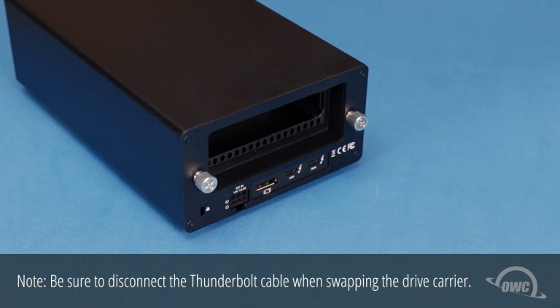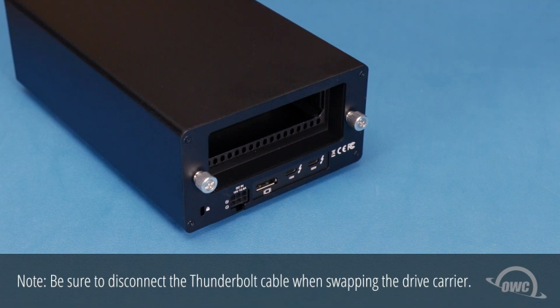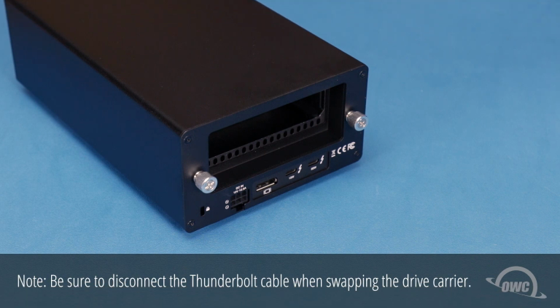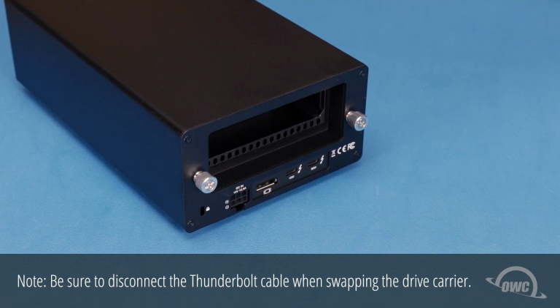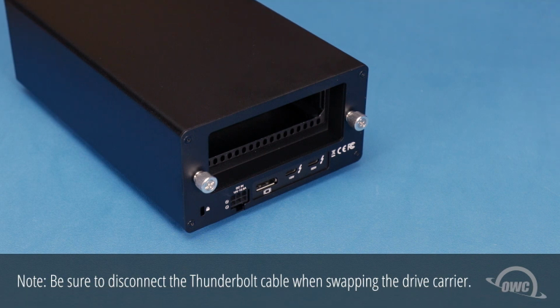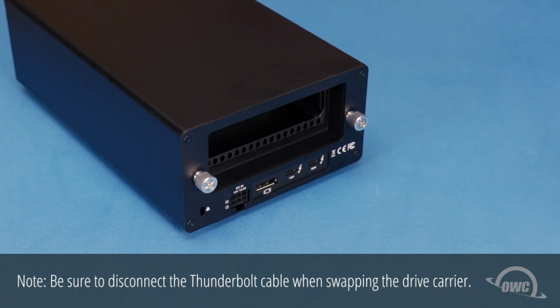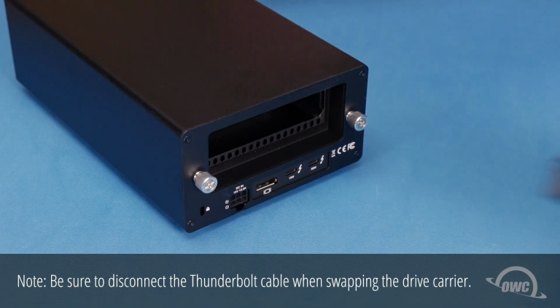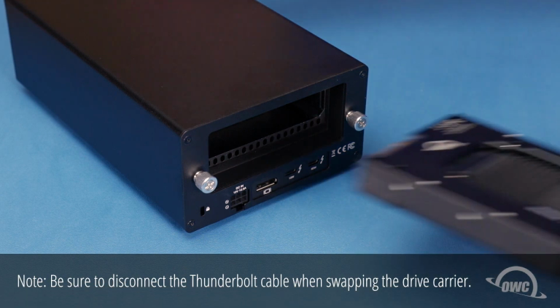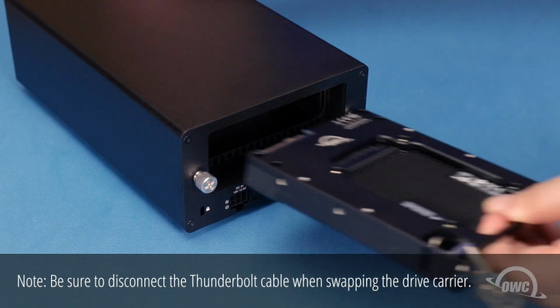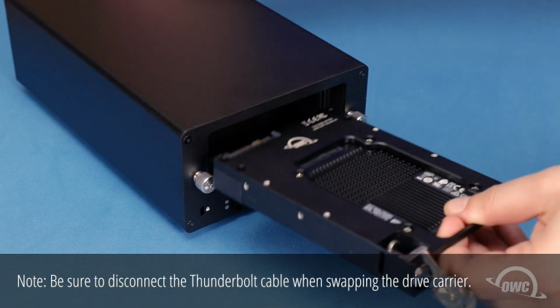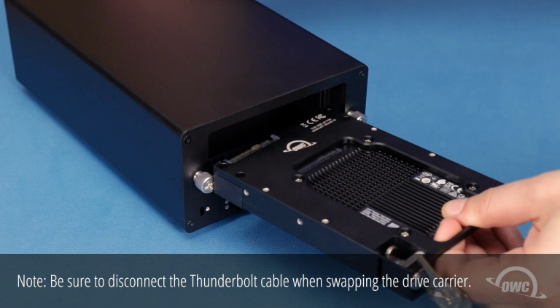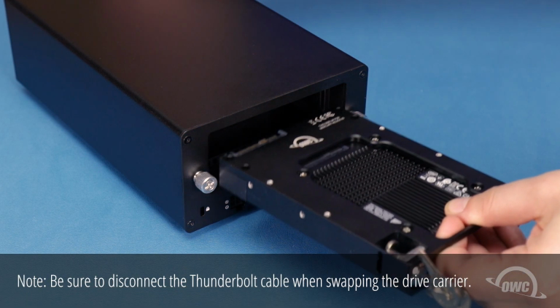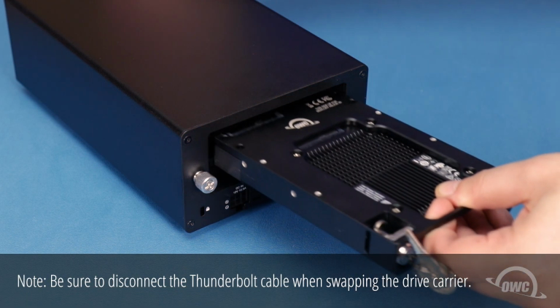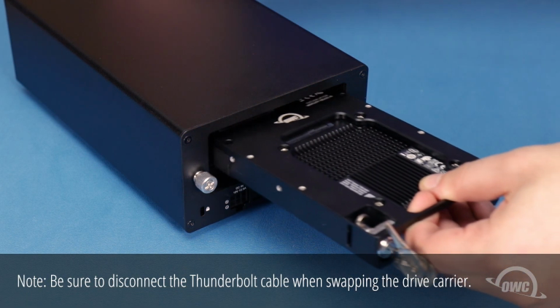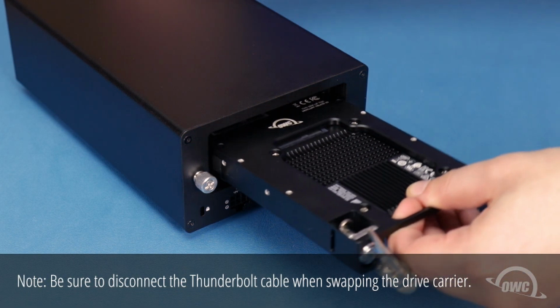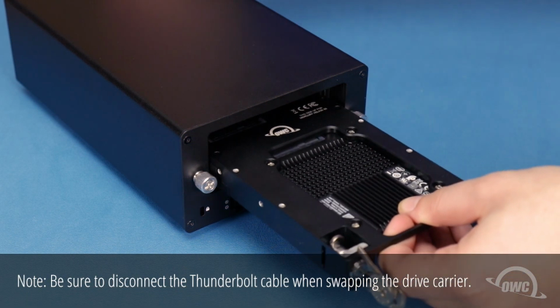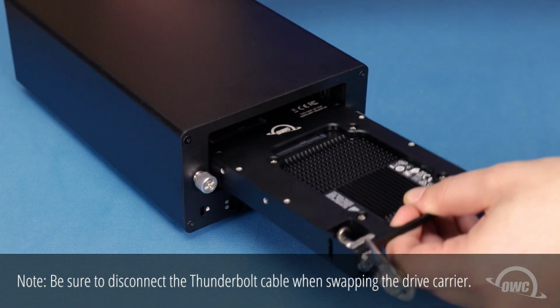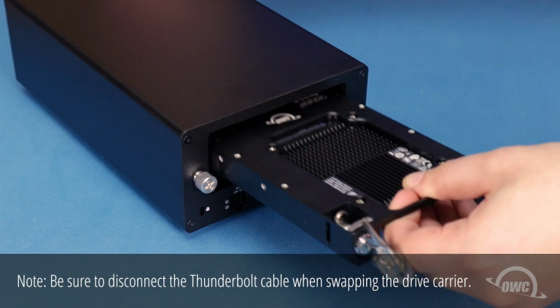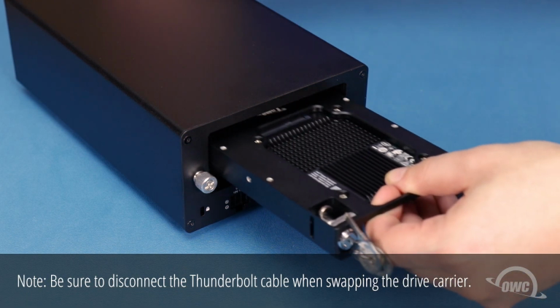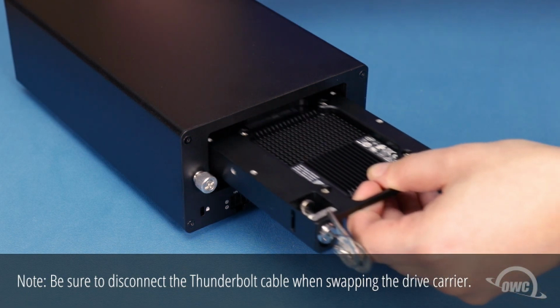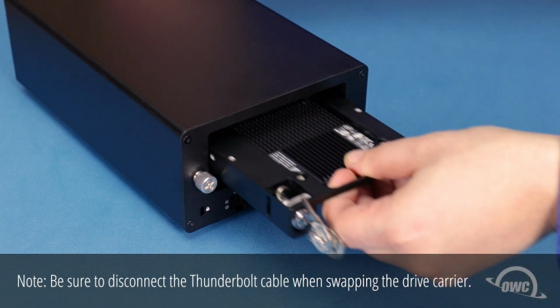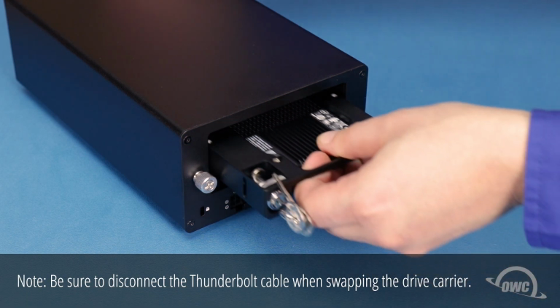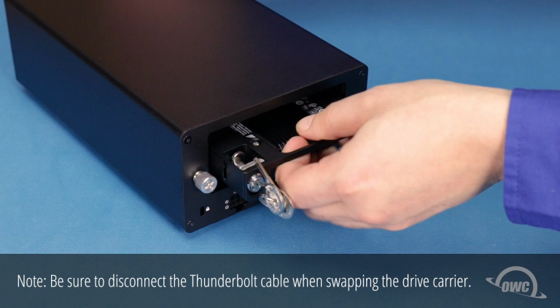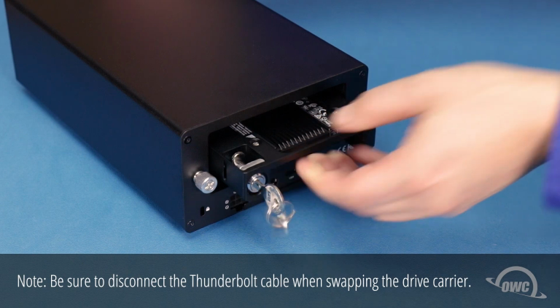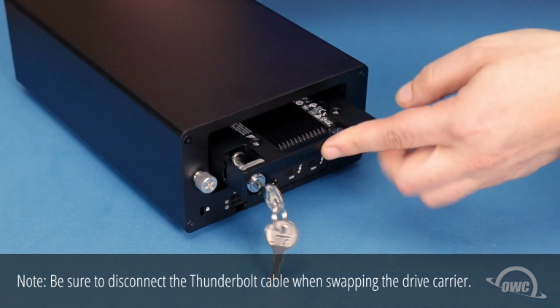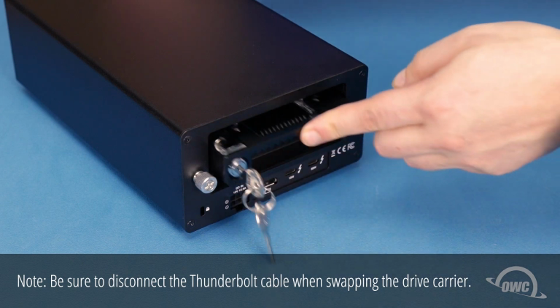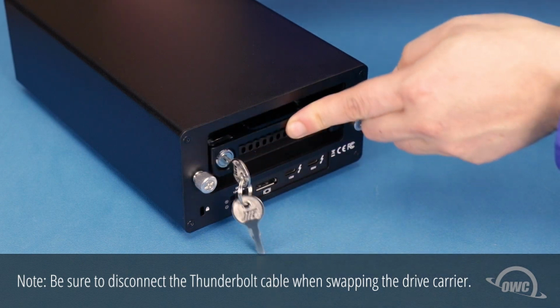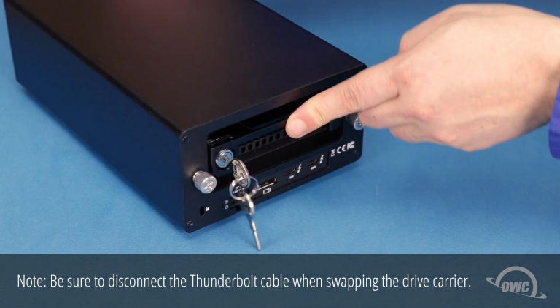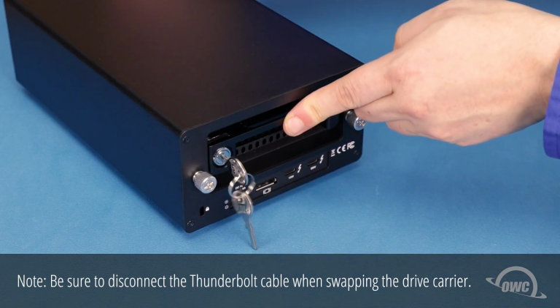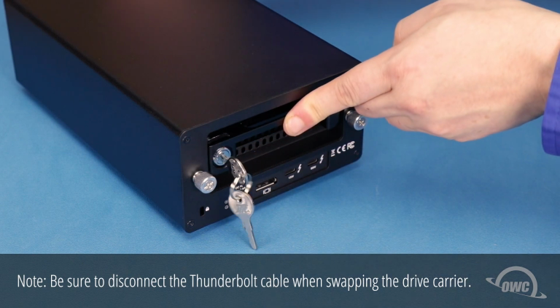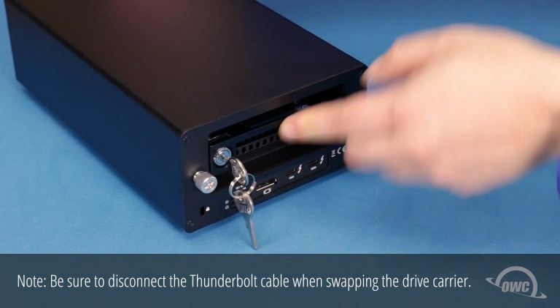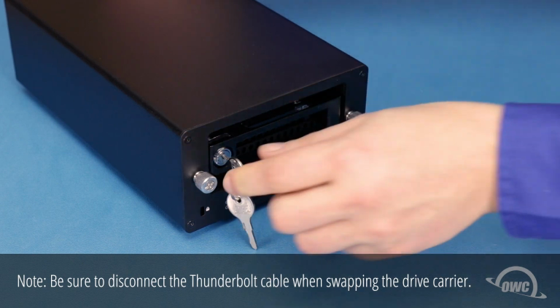With the OWC logo facing up, simply slide the carrier into the interchange unit and lock it into place with the key.